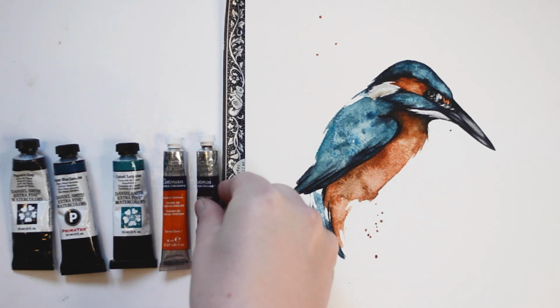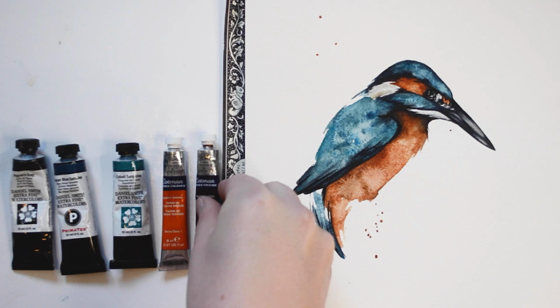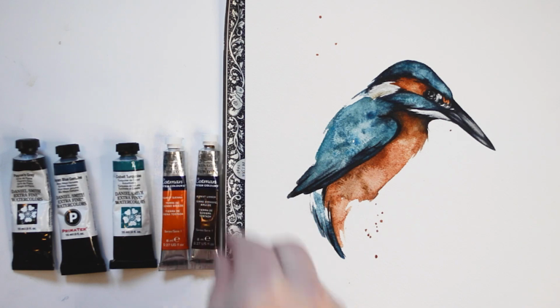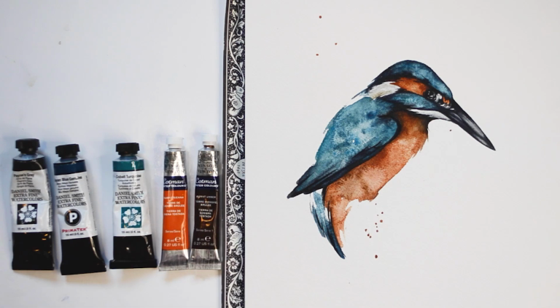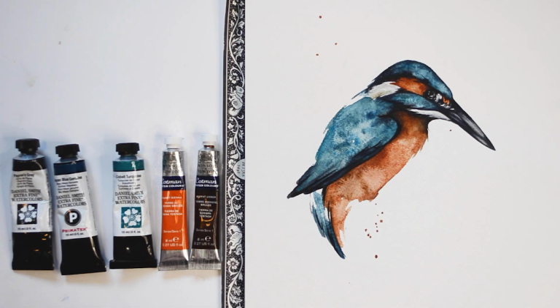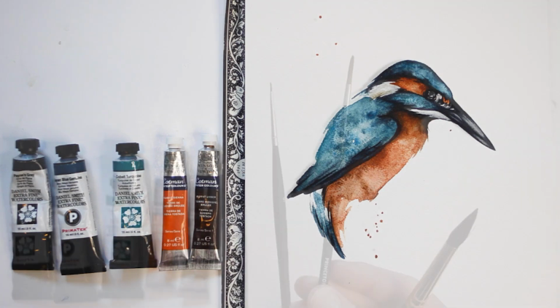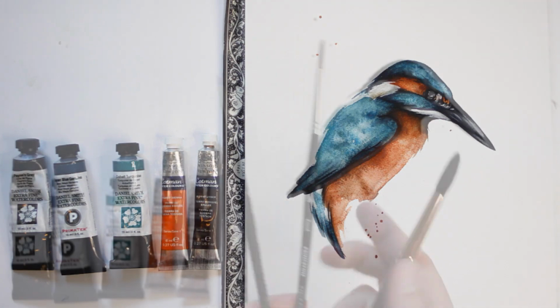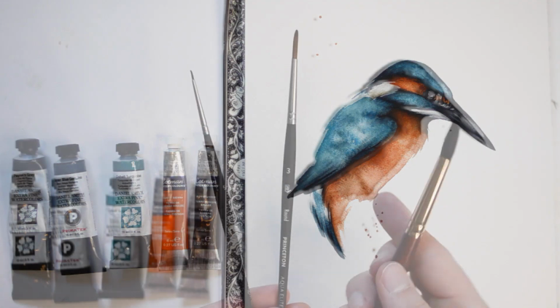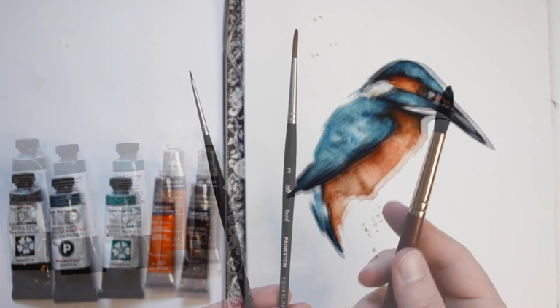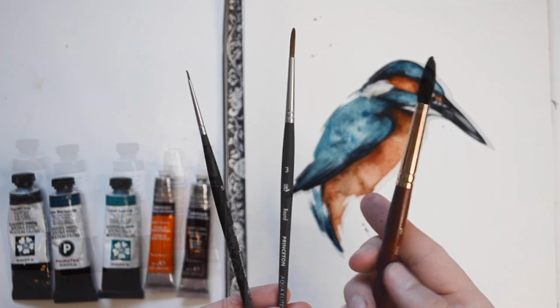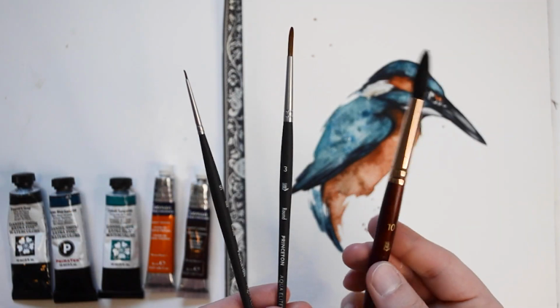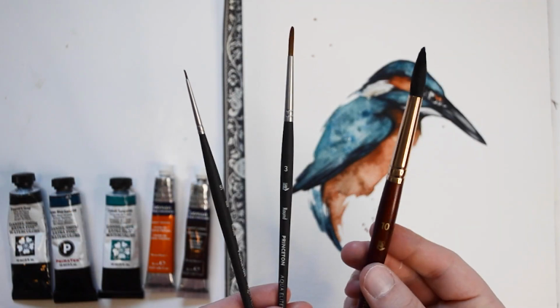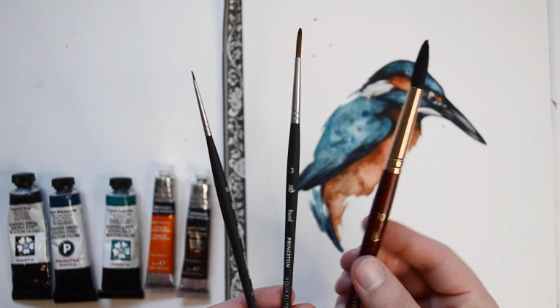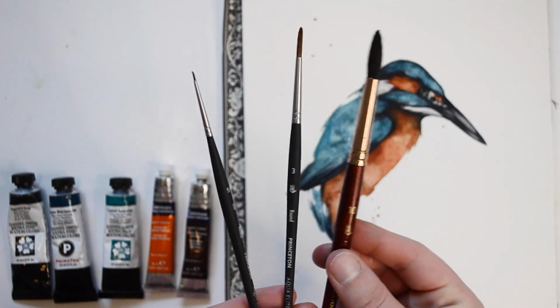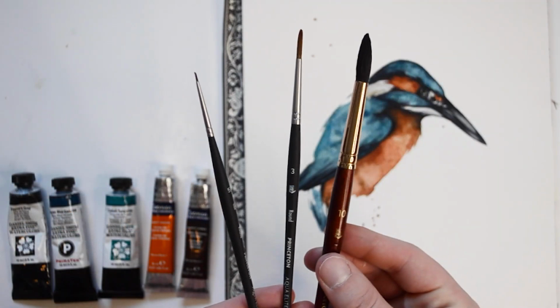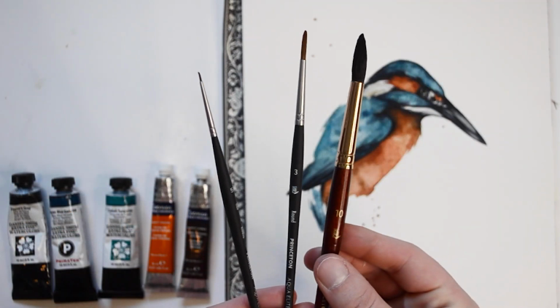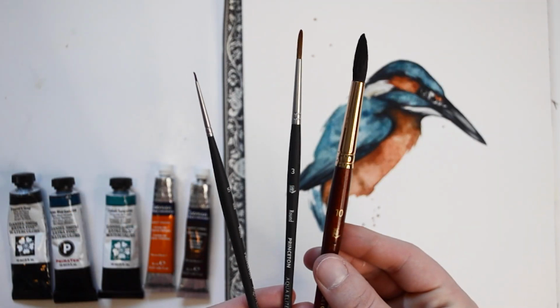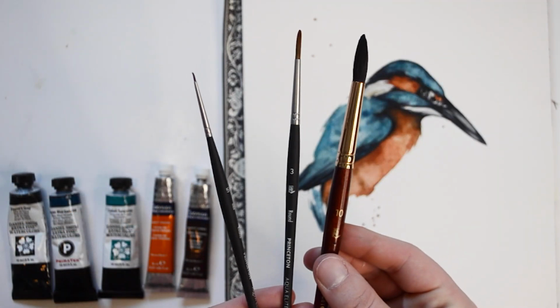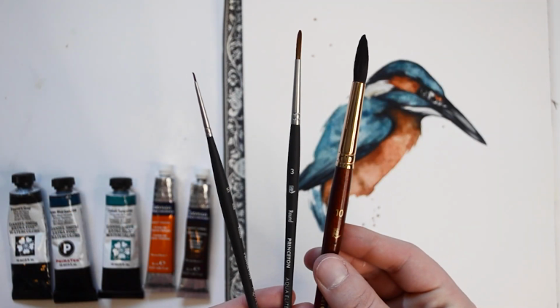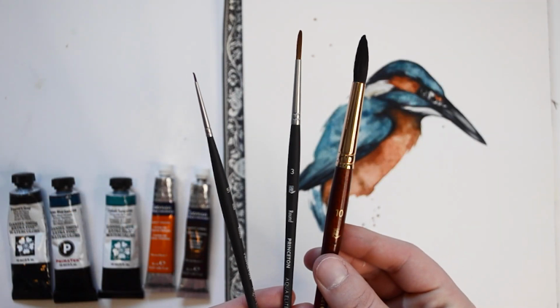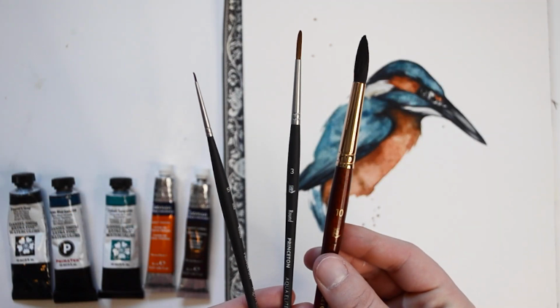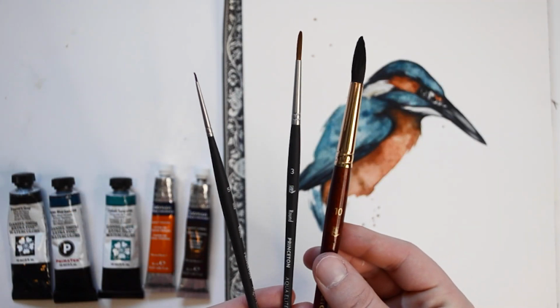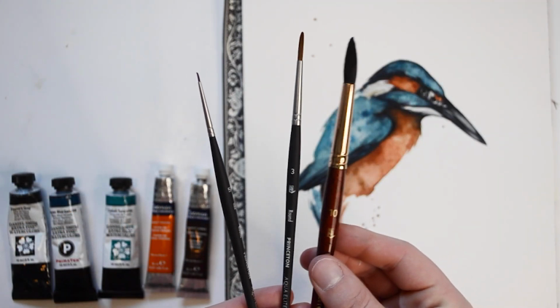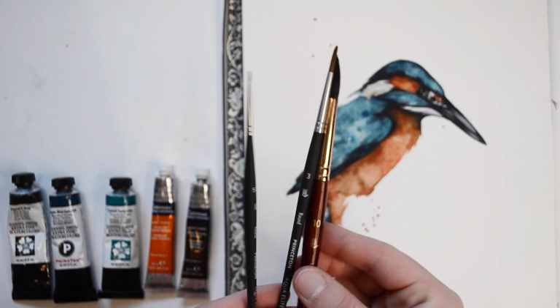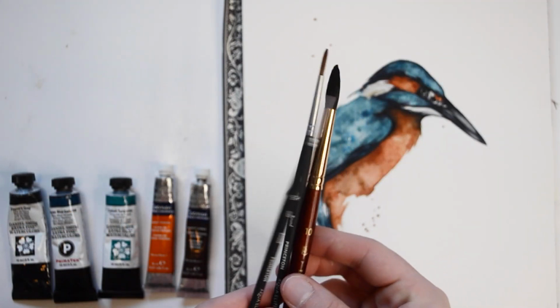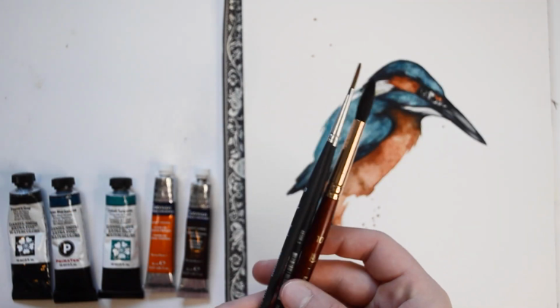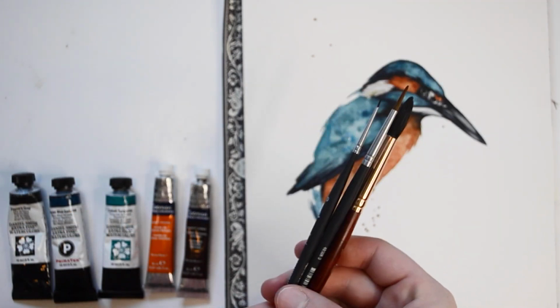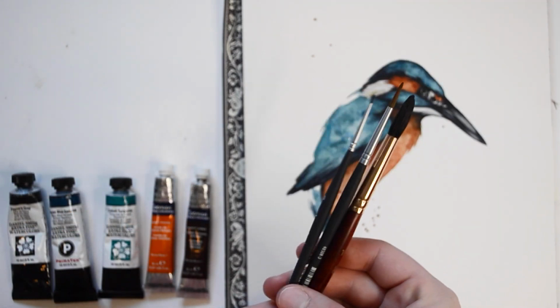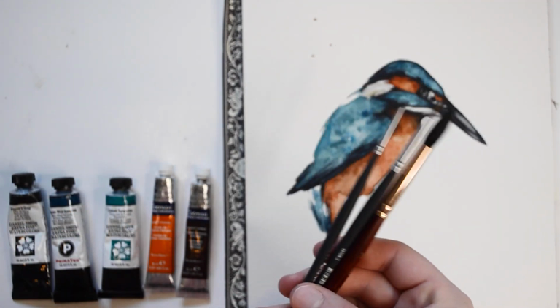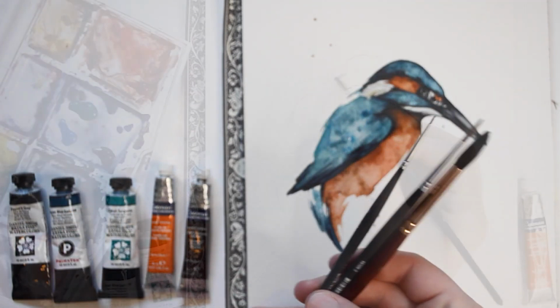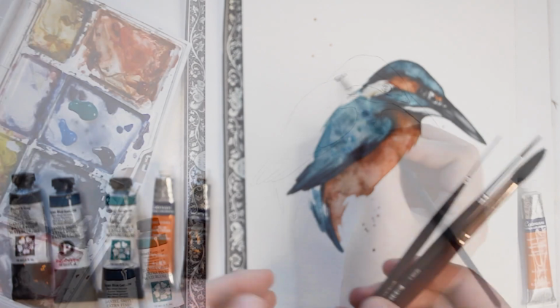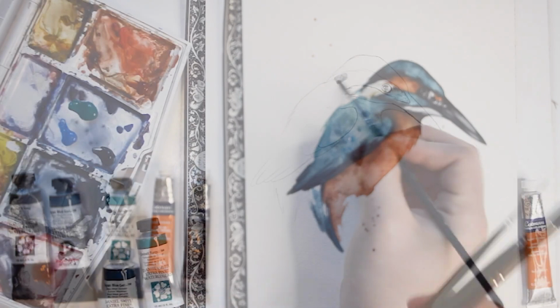As for brushes, I'll be using three main brushes: a 5 over 0, a number 3, and a number 10 round brush.